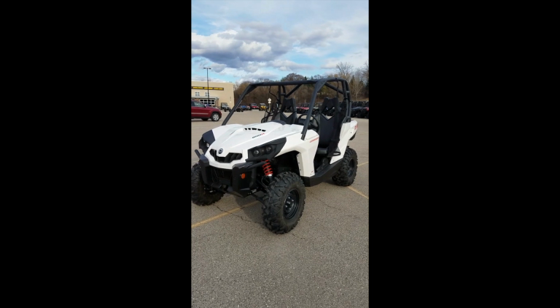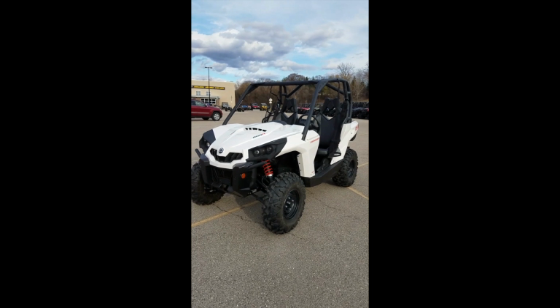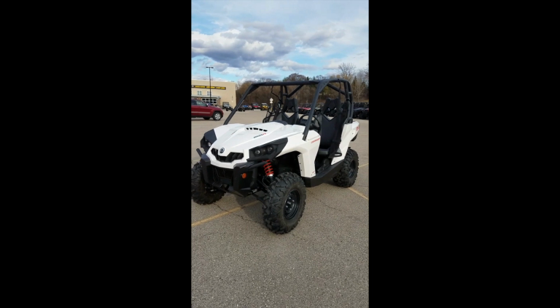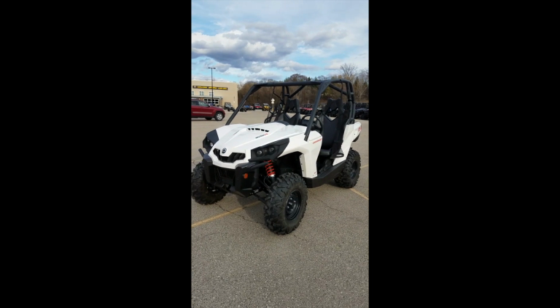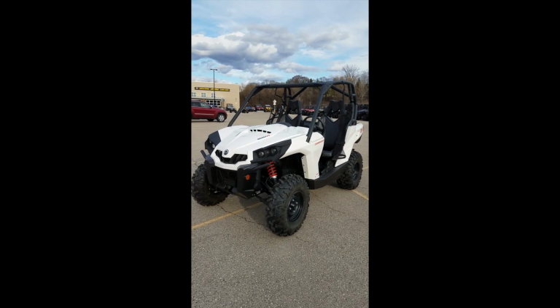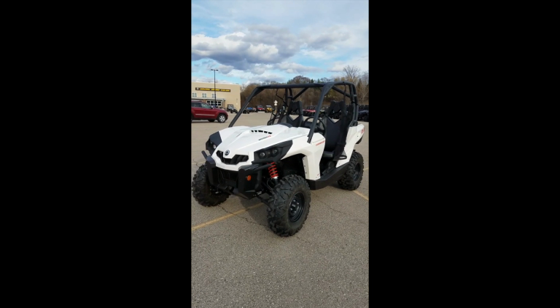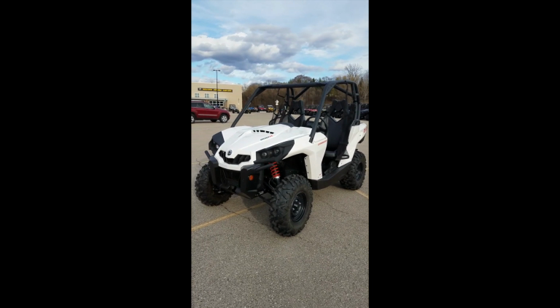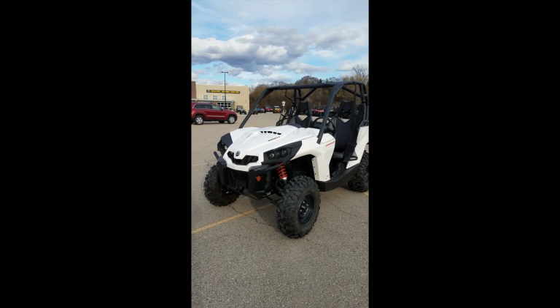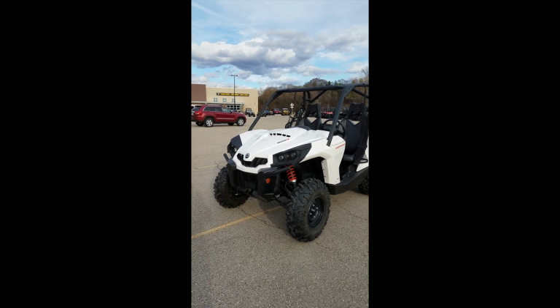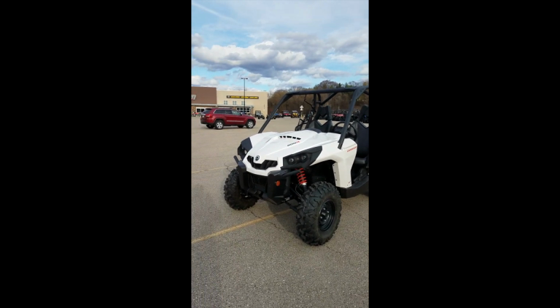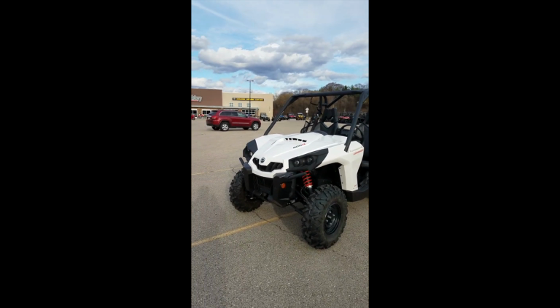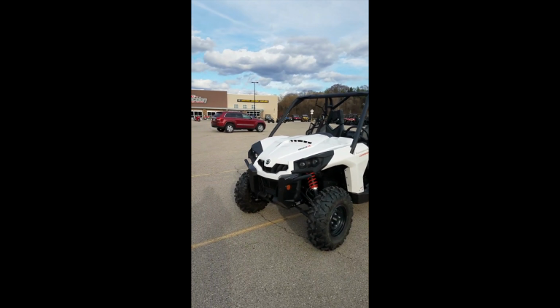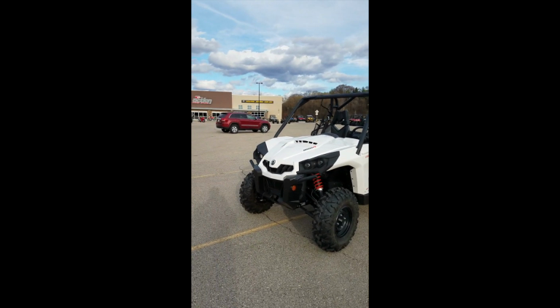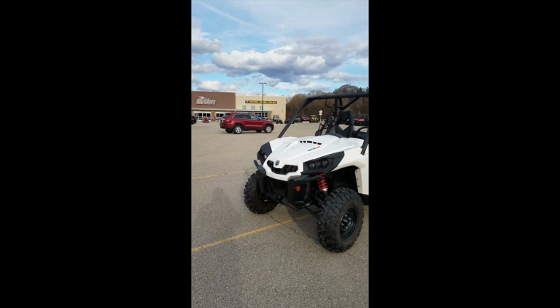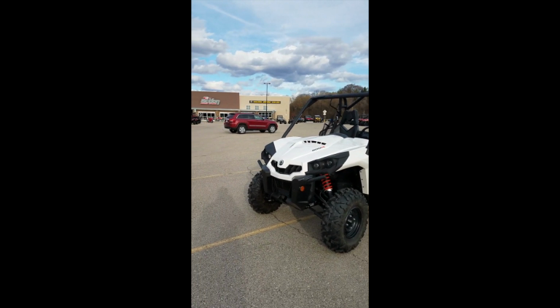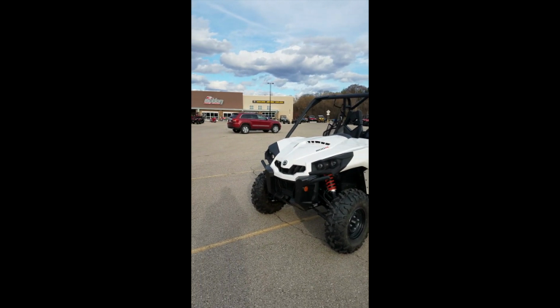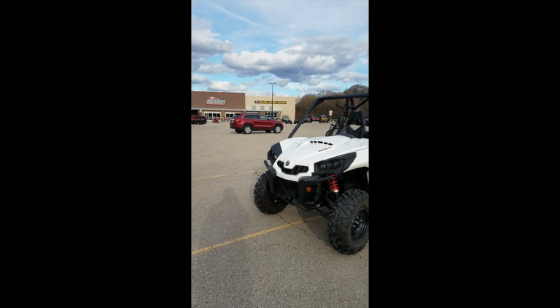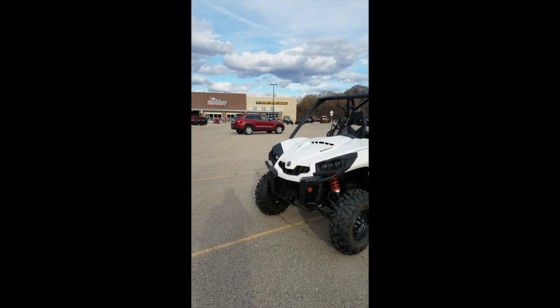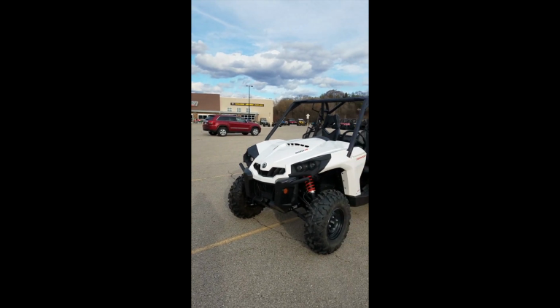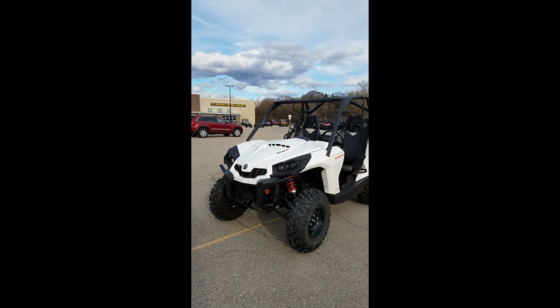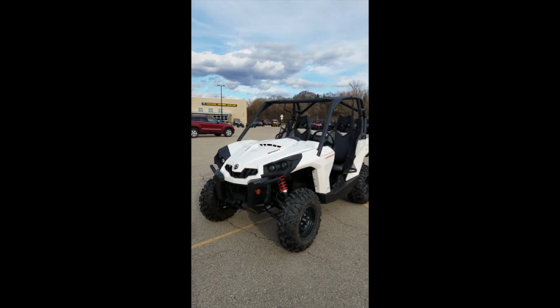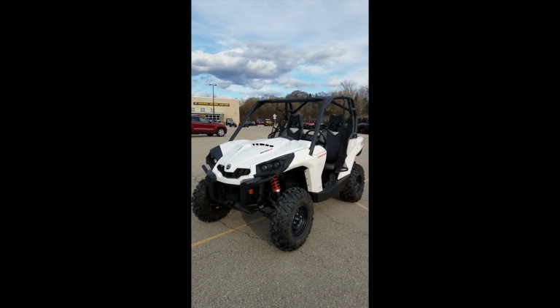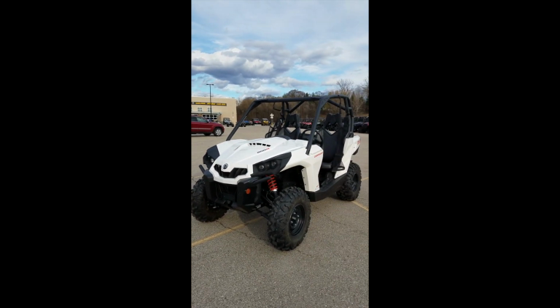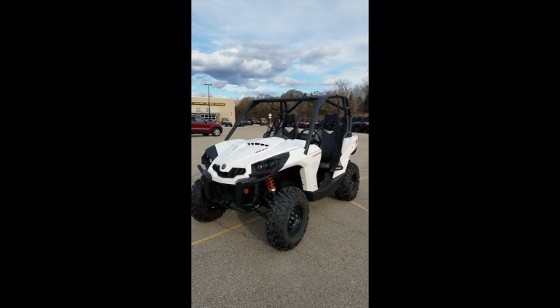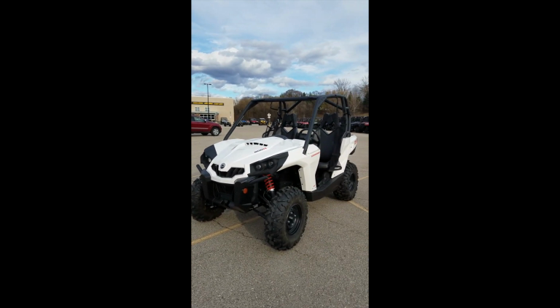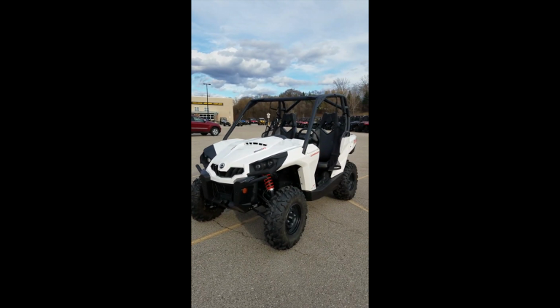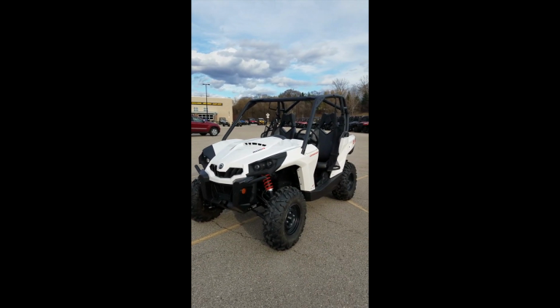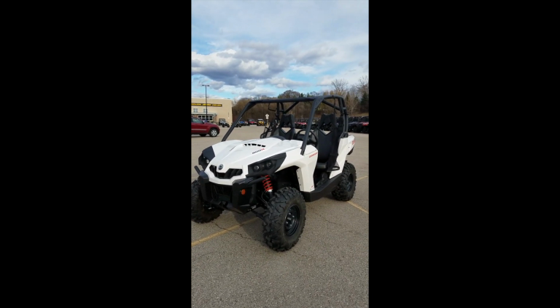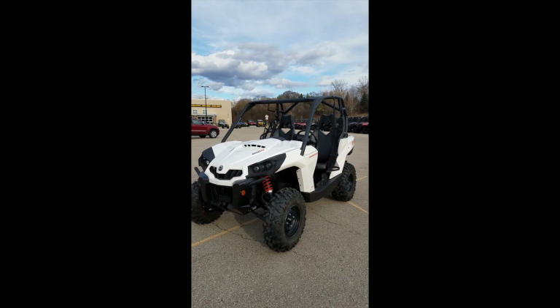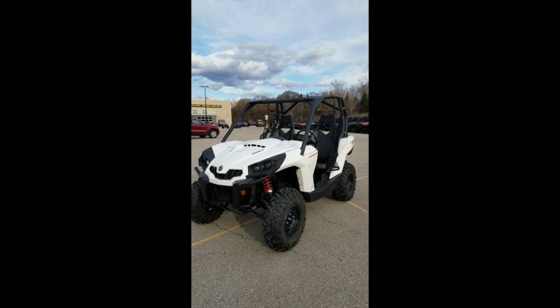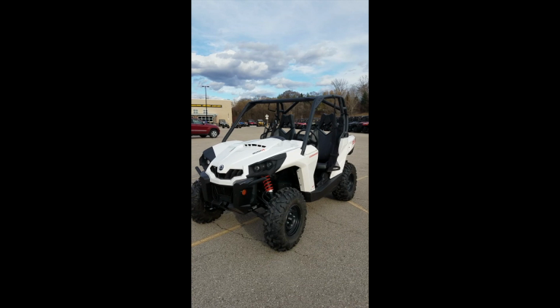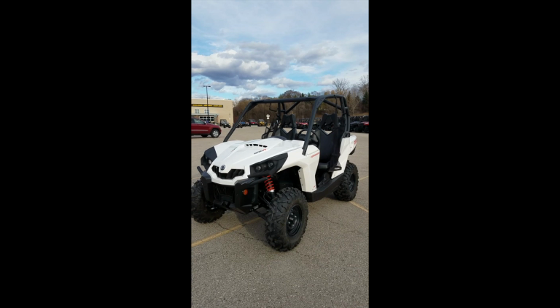Come on down to Action Powersports, ask for Mike, and we'll get you into this awesome pre-owned option to get you out onto the trails.